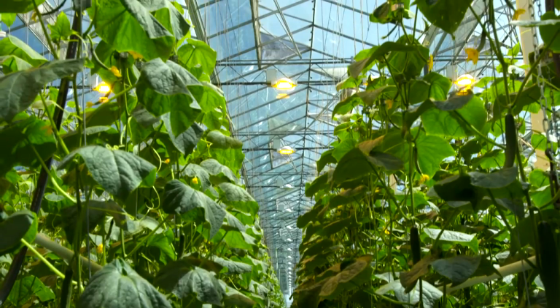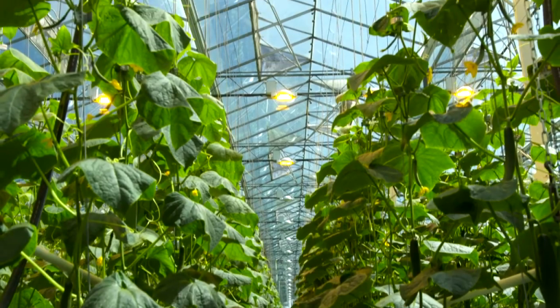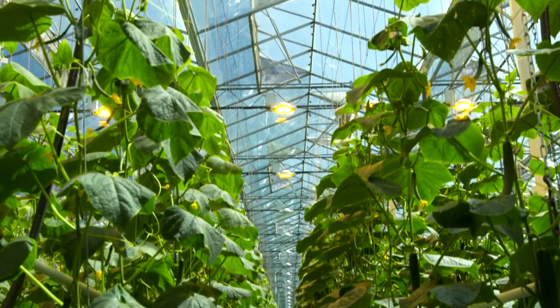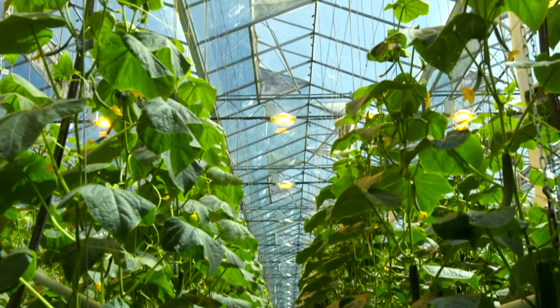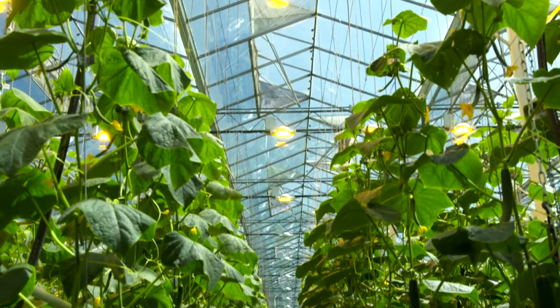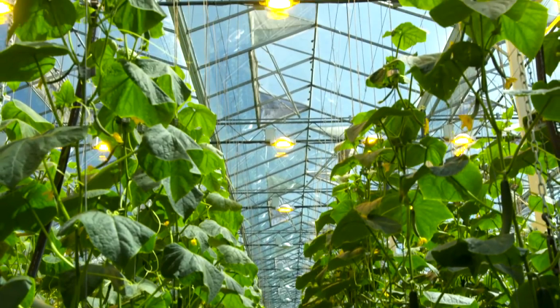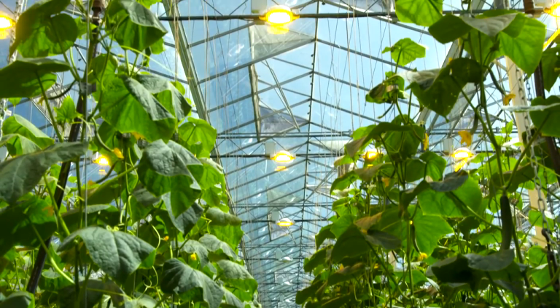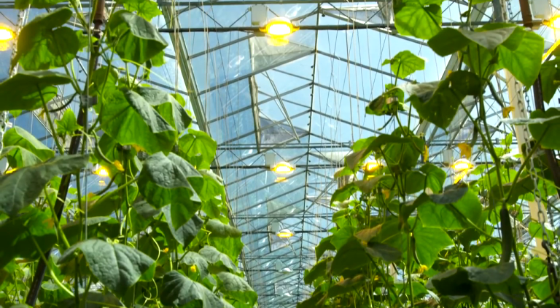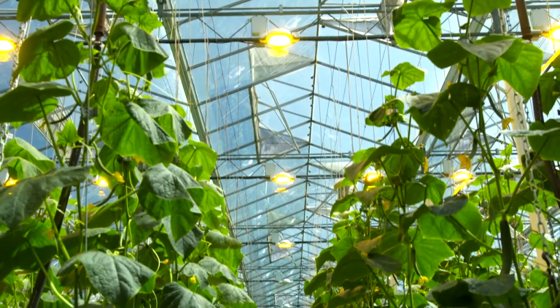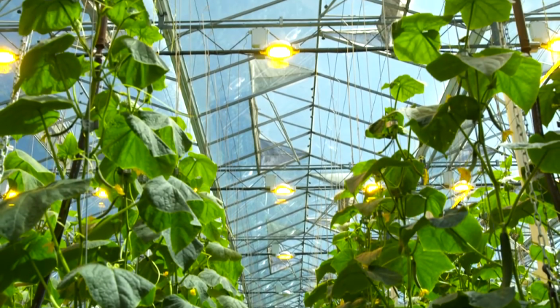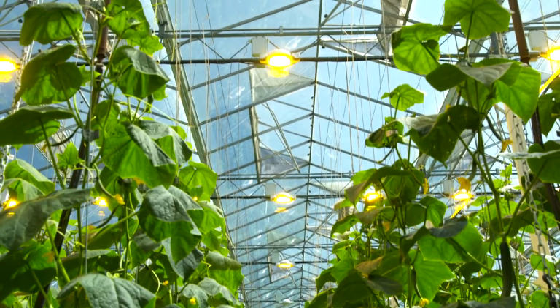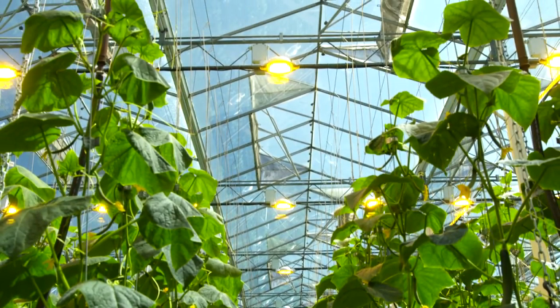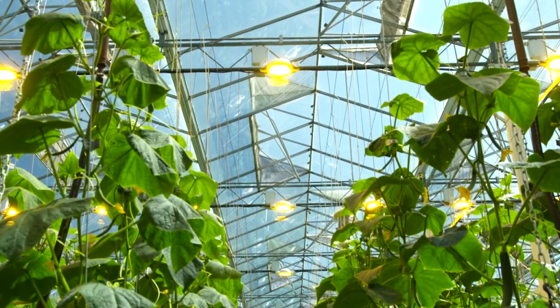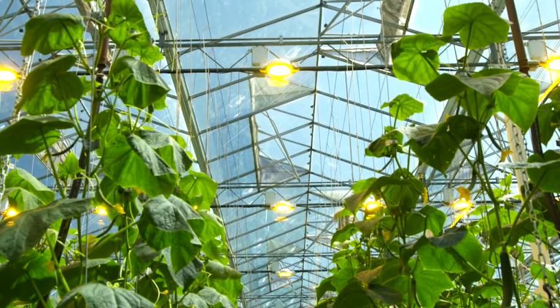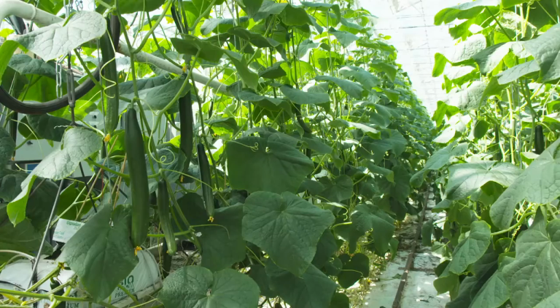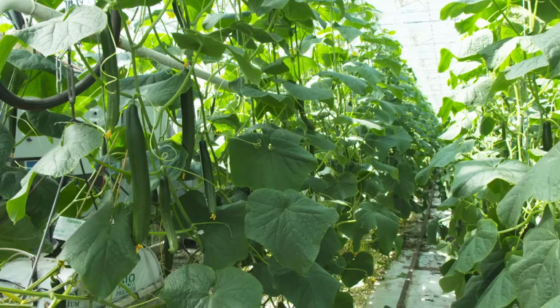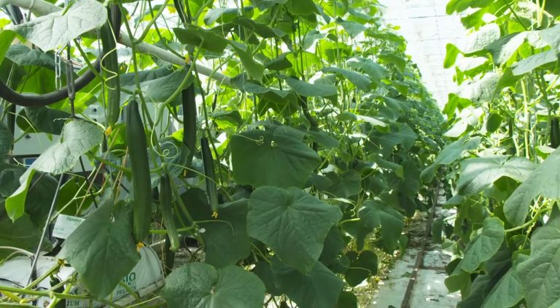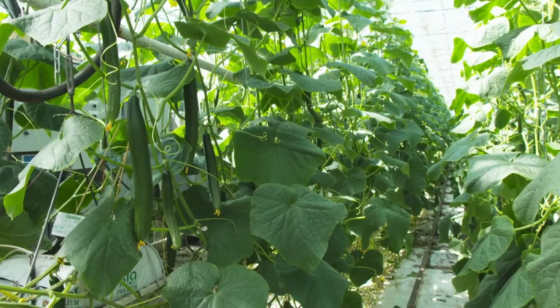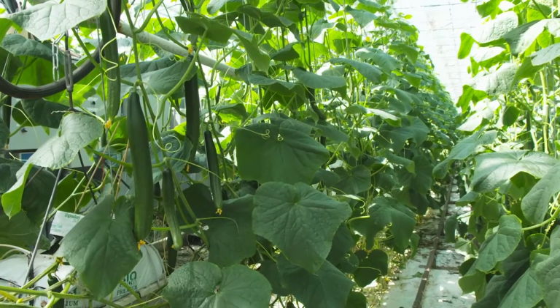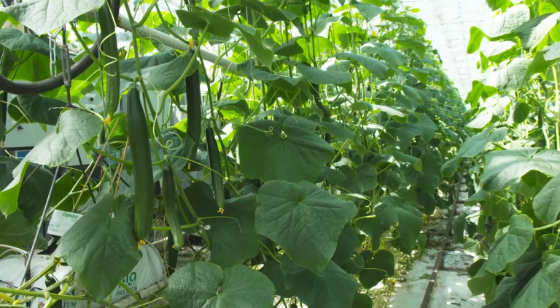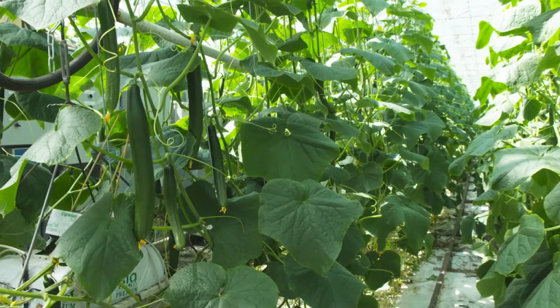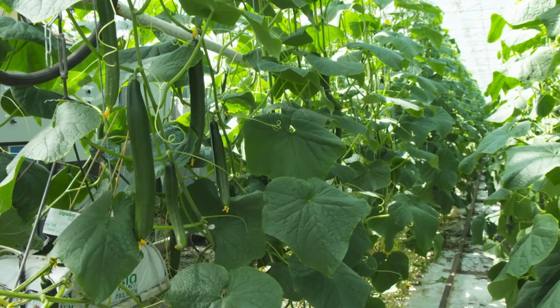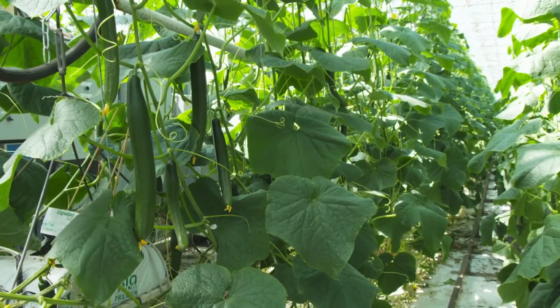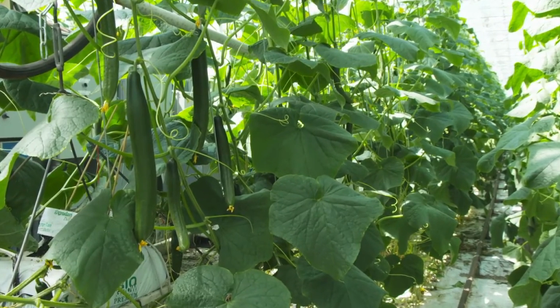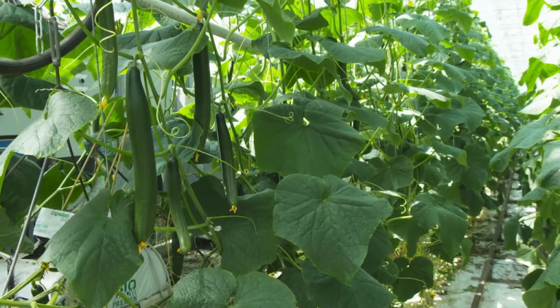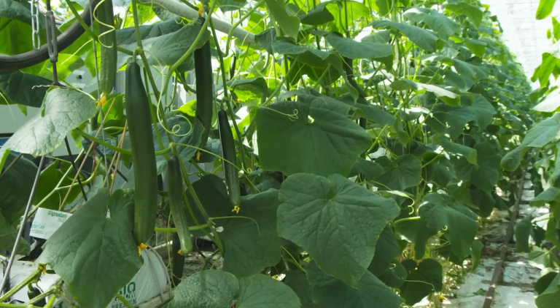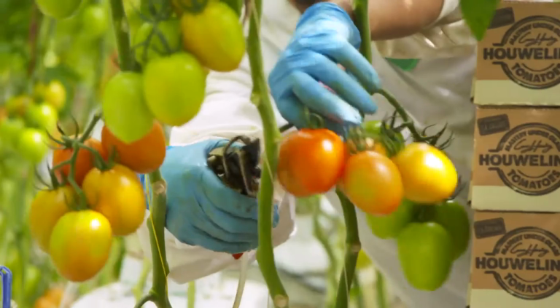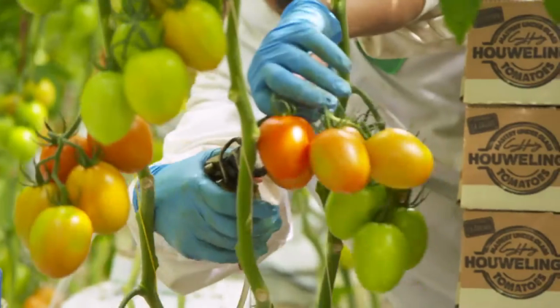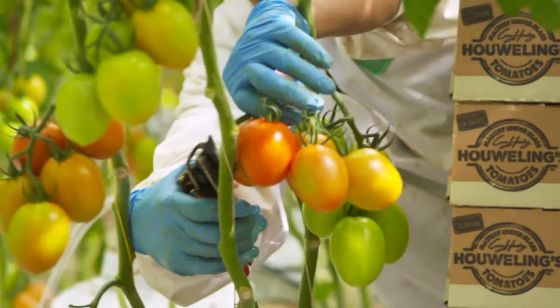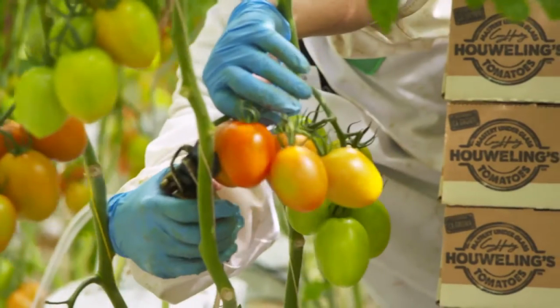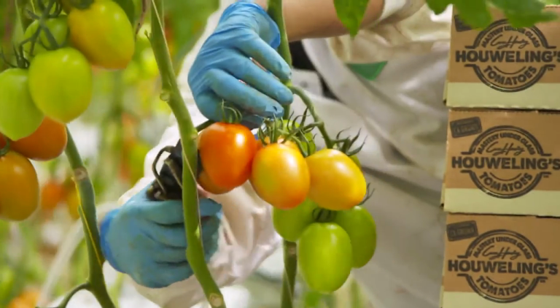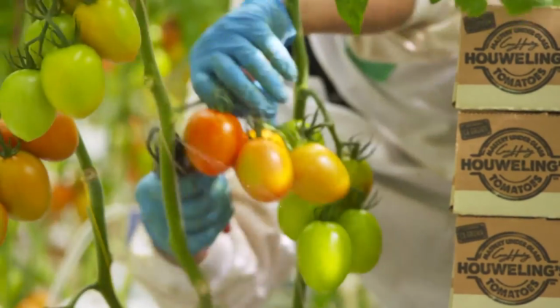We have 20 acres dedicated to 24/7 lighted growing of cucumbers and tomatoes. Lighting makes for a healthier, more robust crop, and it increases production up to 40%.